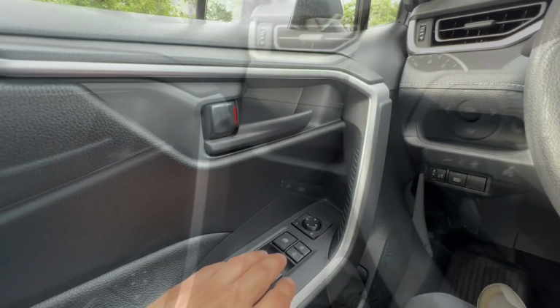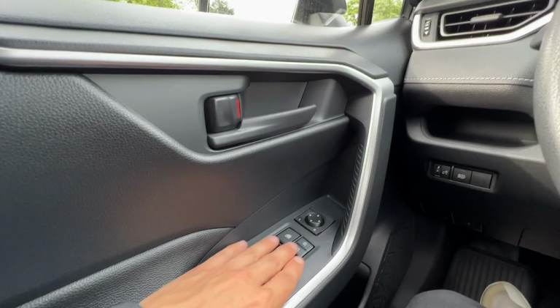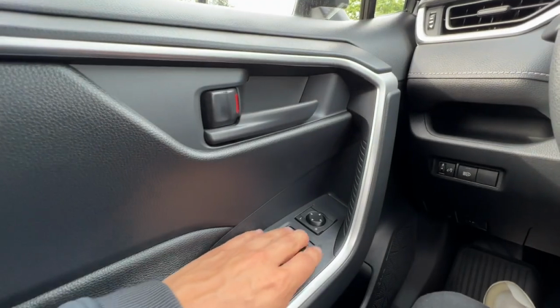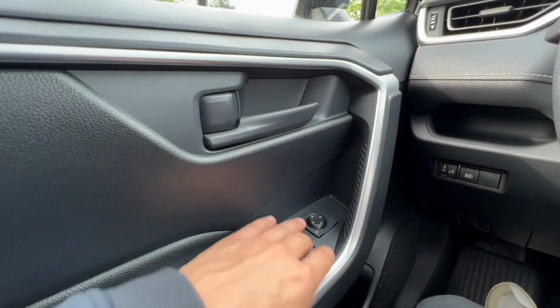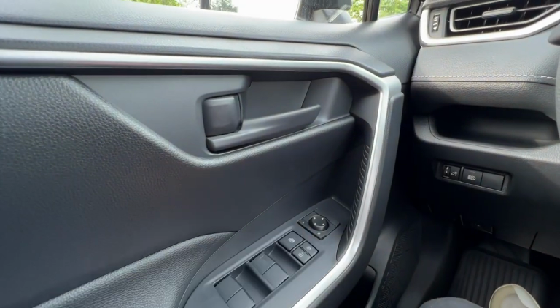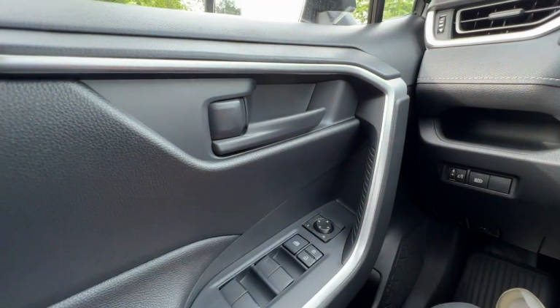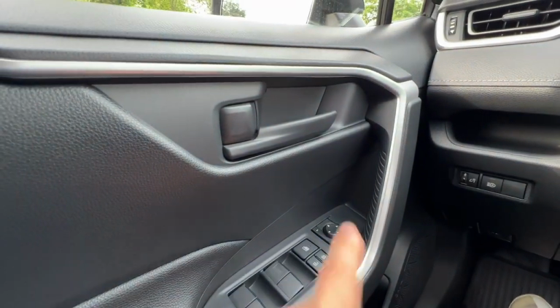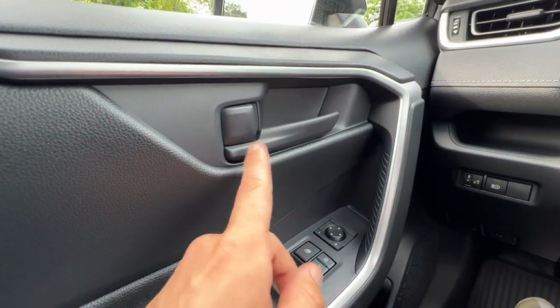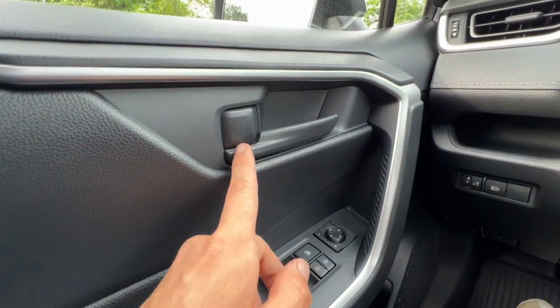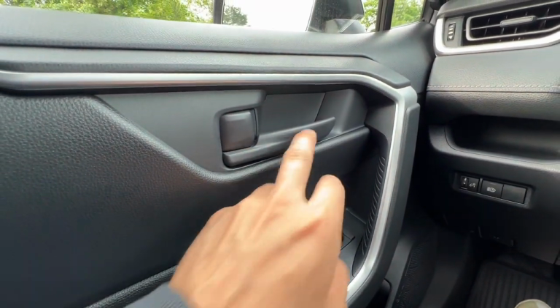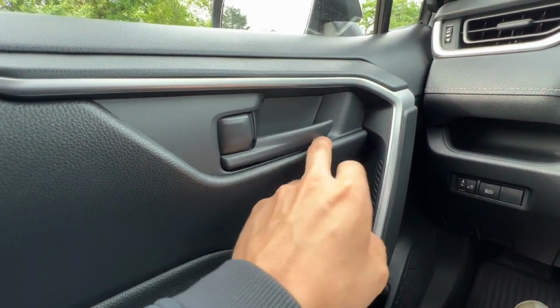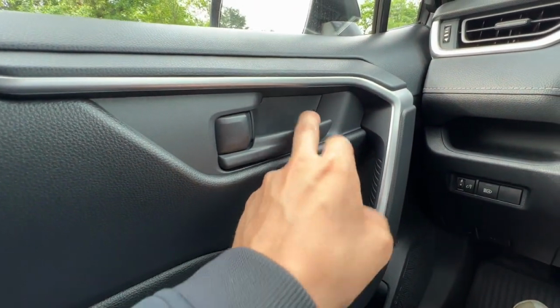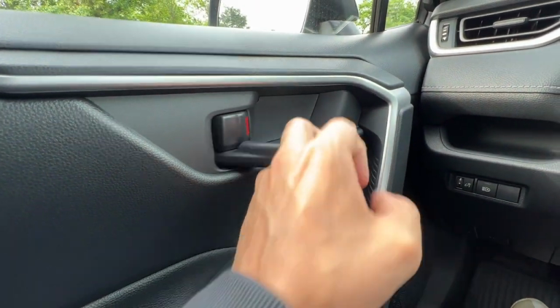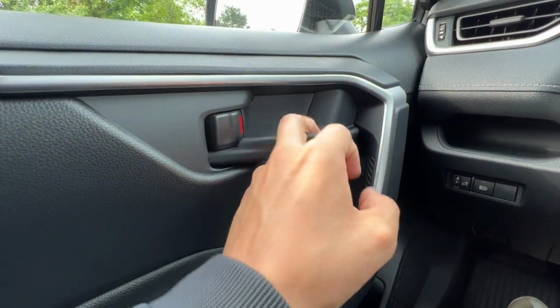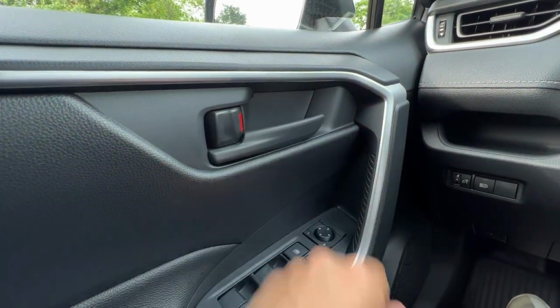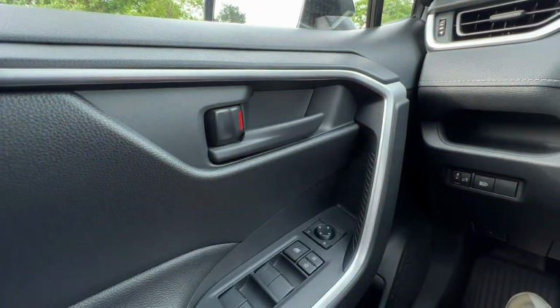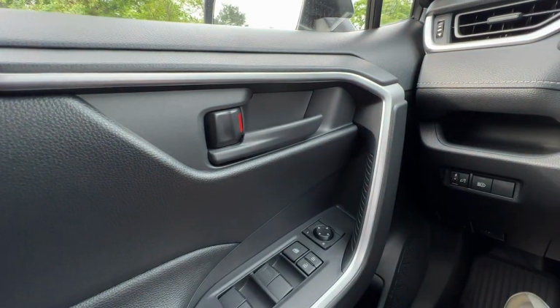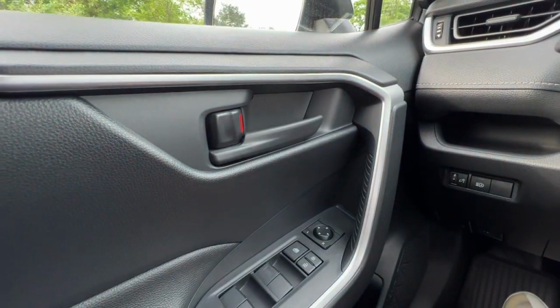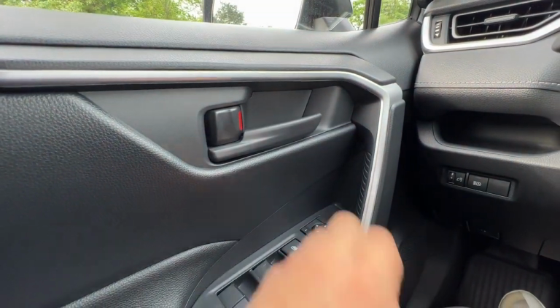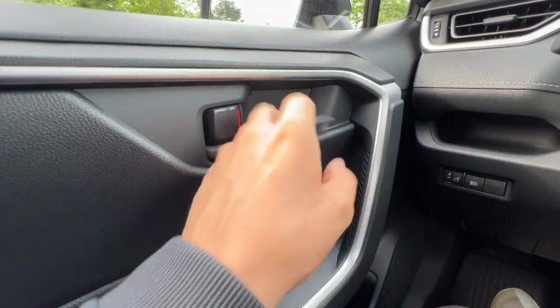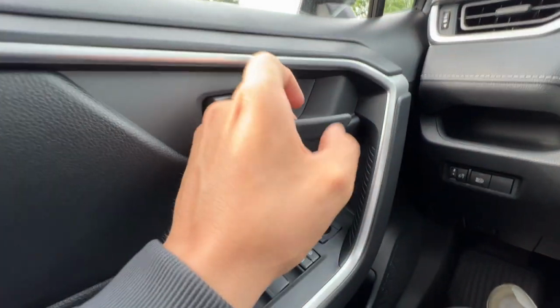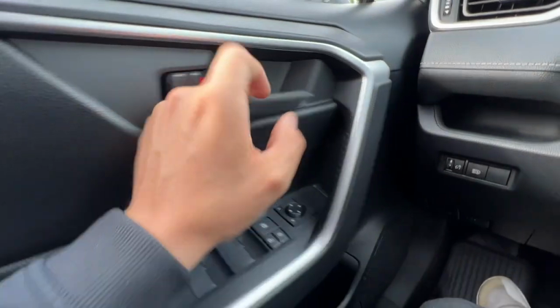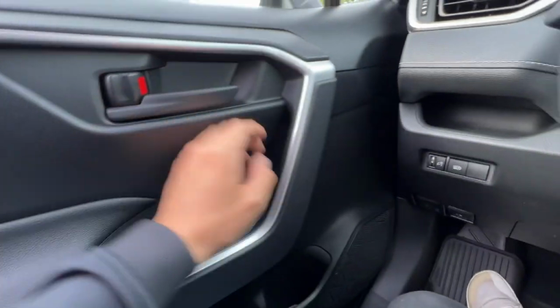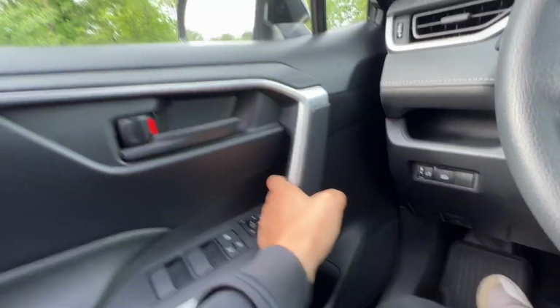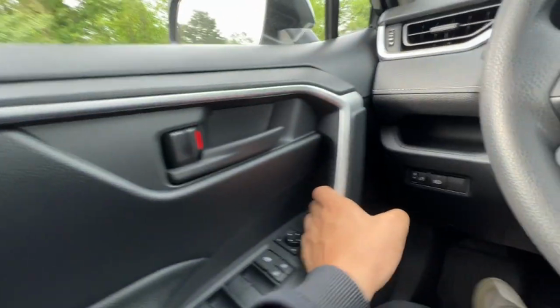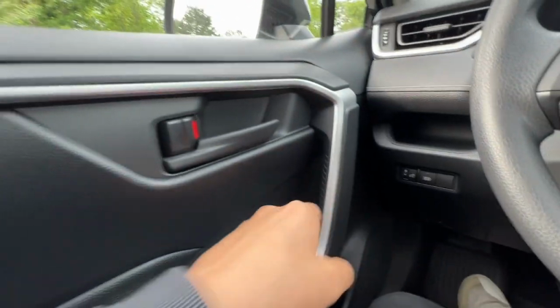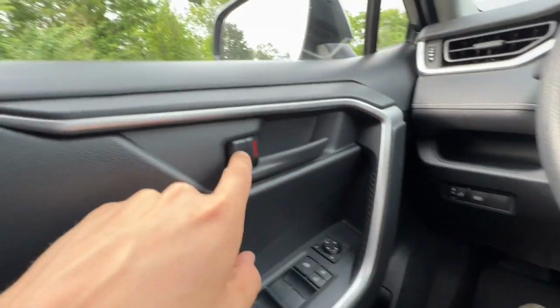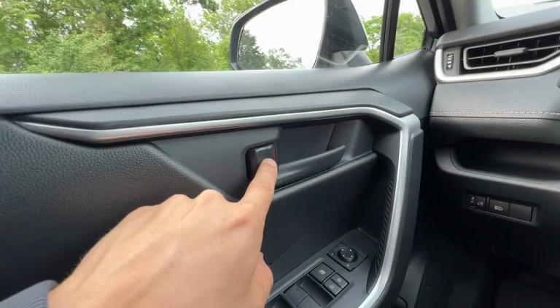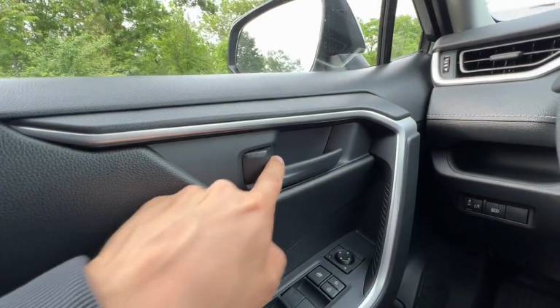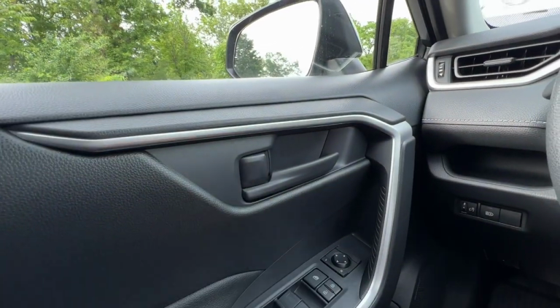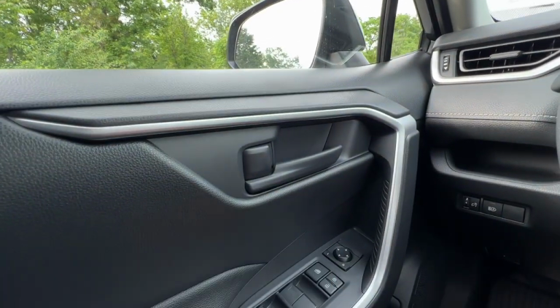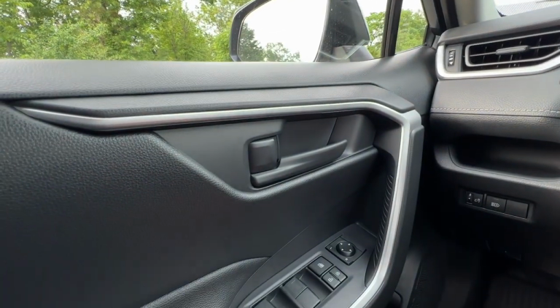When the doors are locked I can actually bypass the door lock by simply pulling on the door handle, and I can even lock it by hand like so.